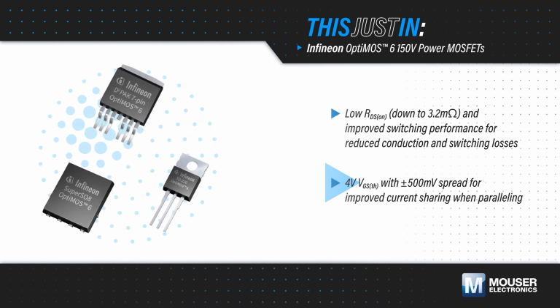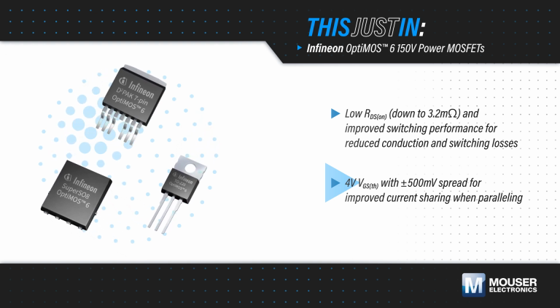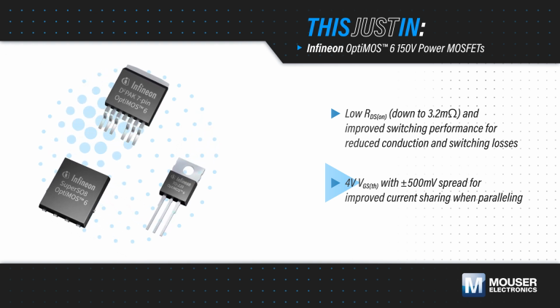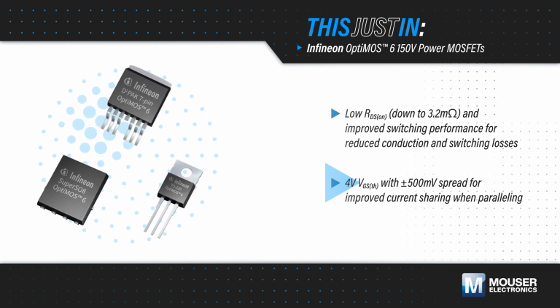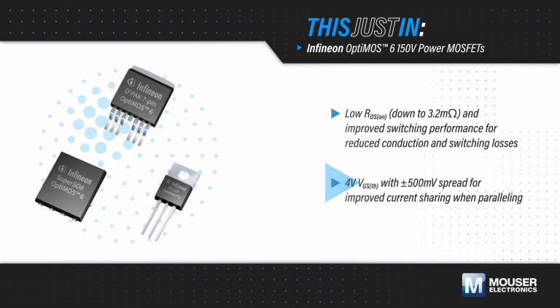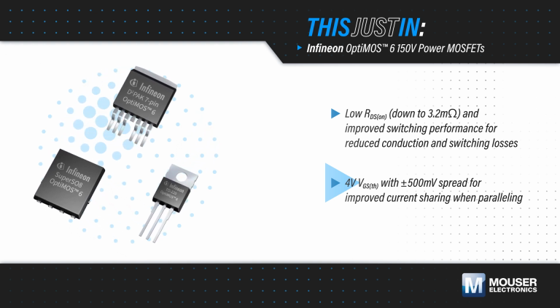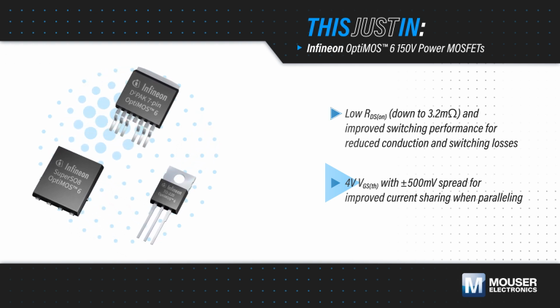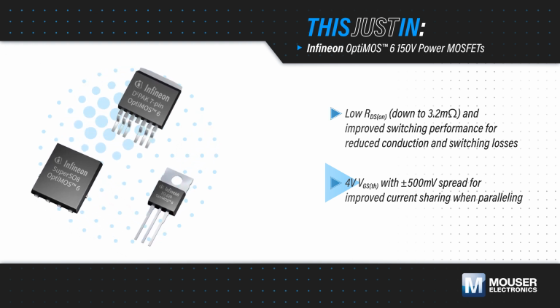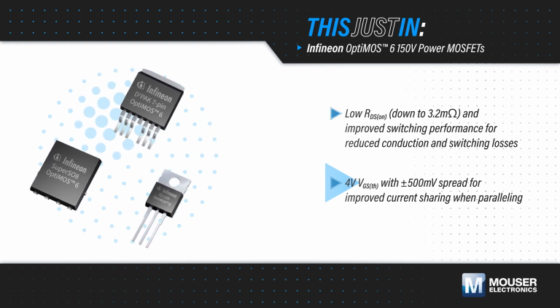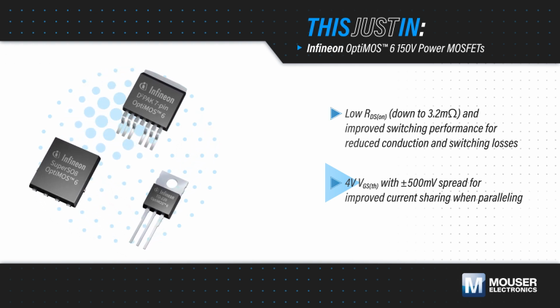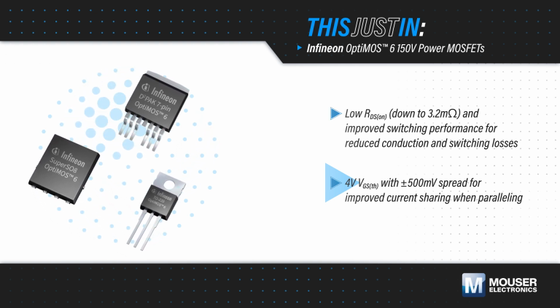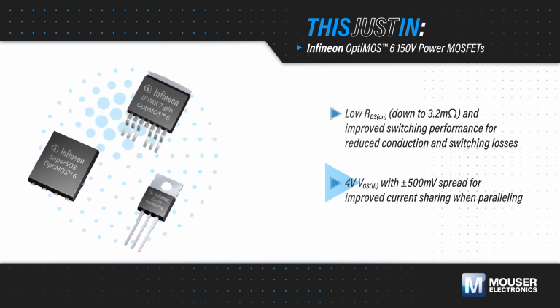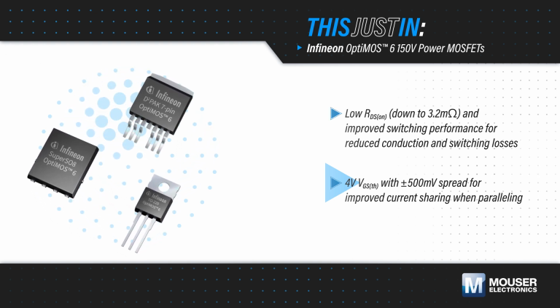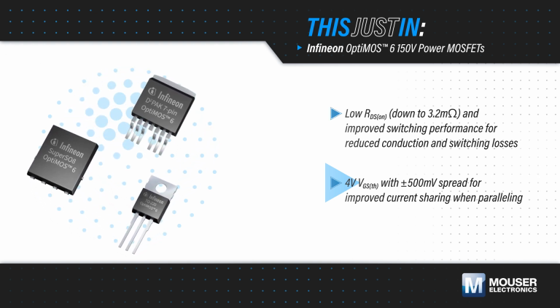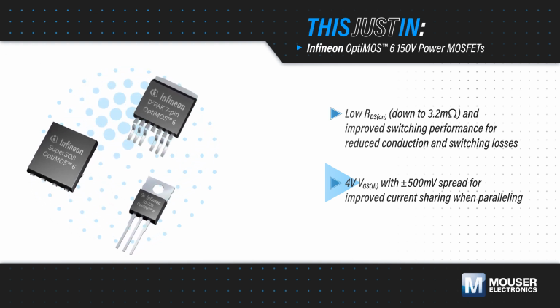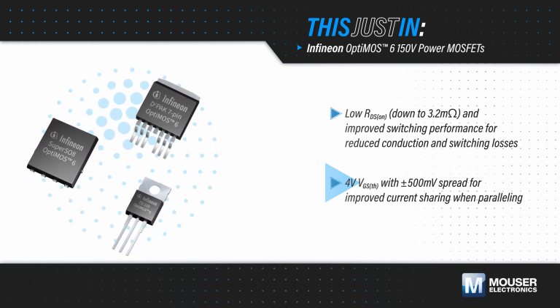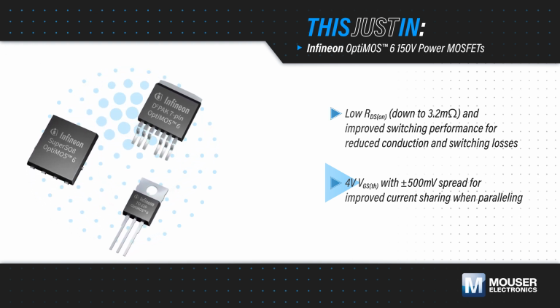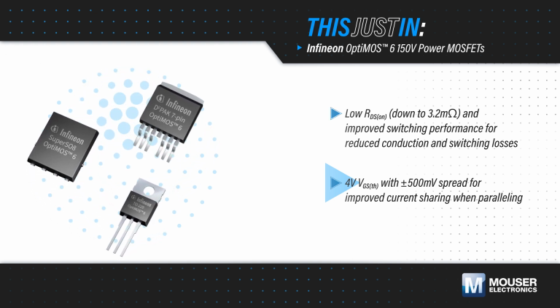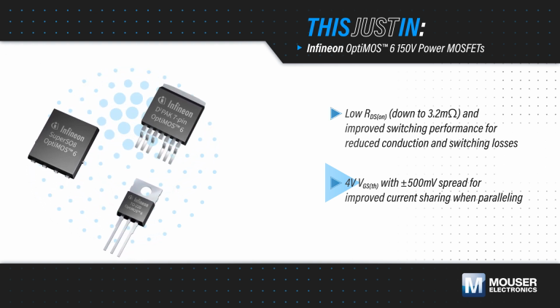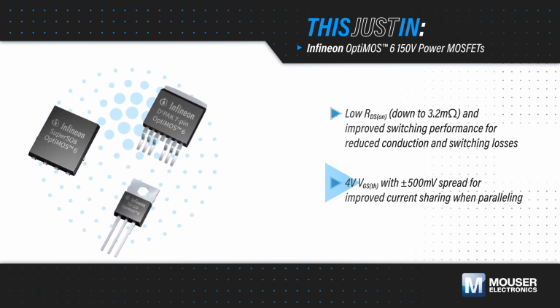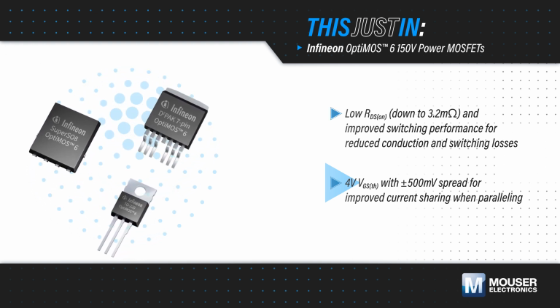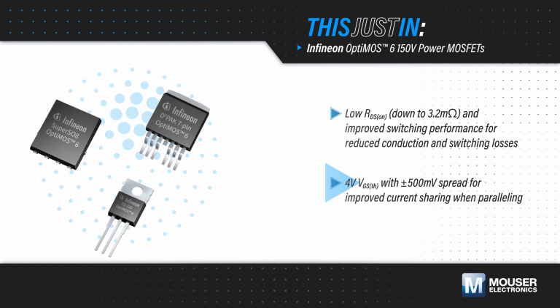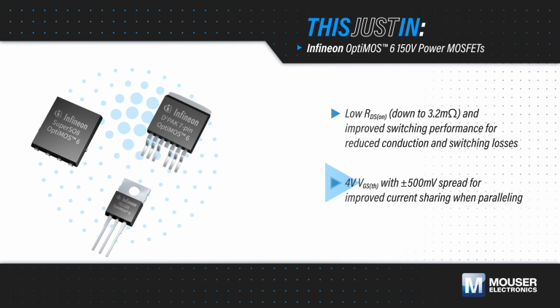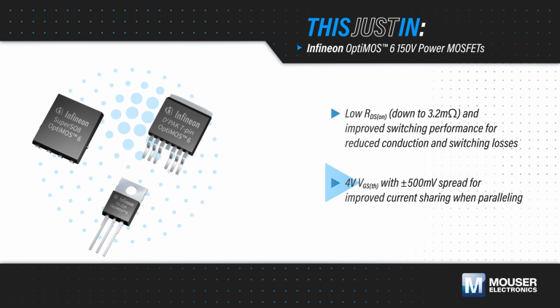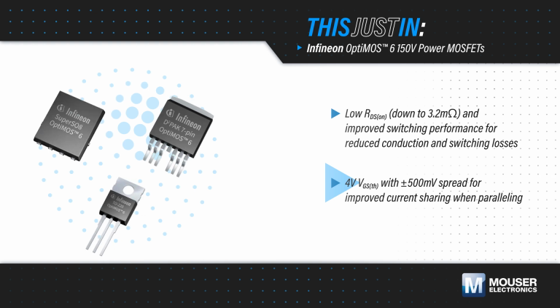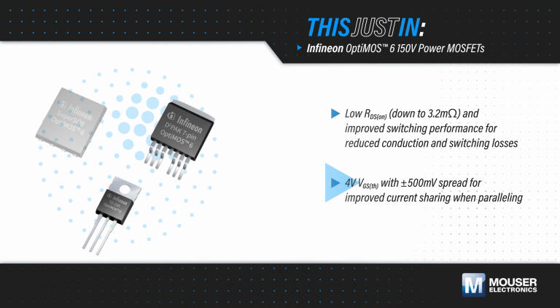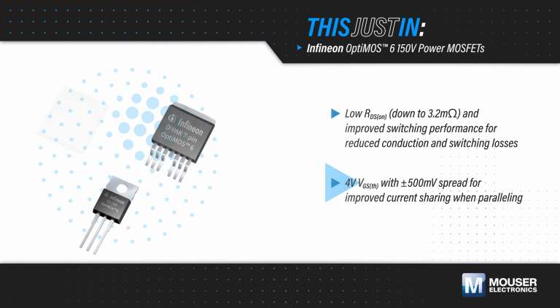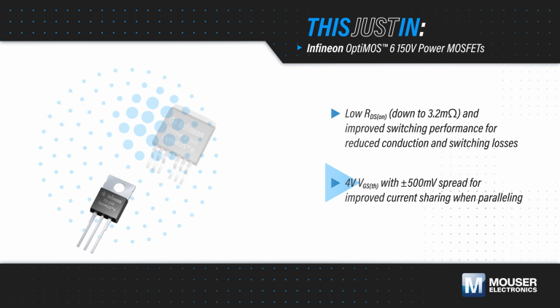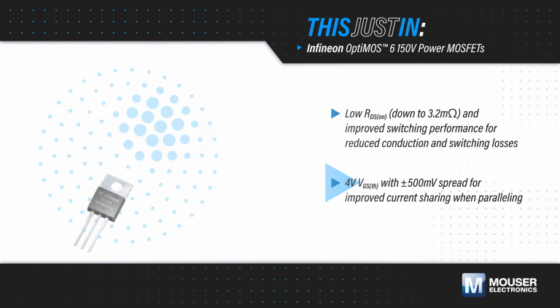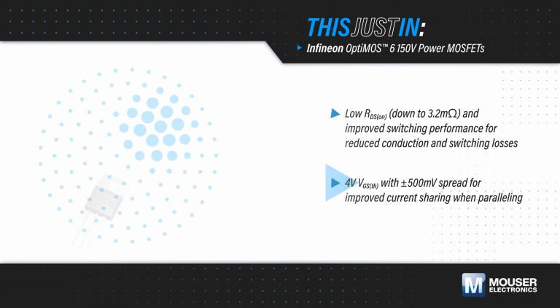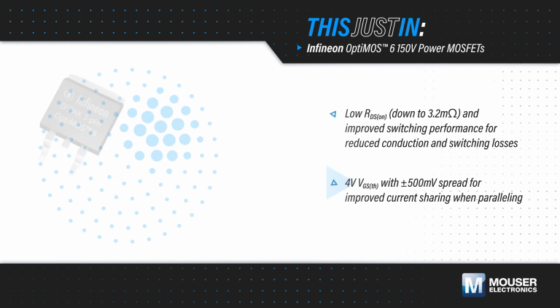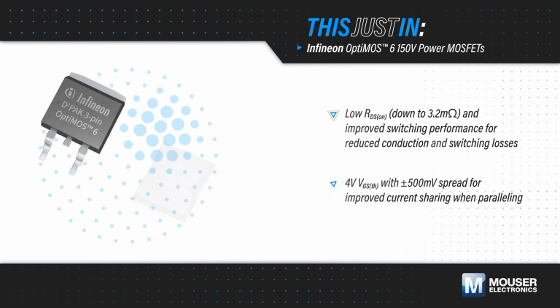For larger loads, the tight gate threshold voltage spread improves current sharing across multiple MOSFETs.